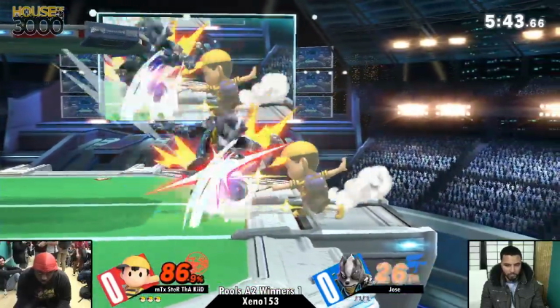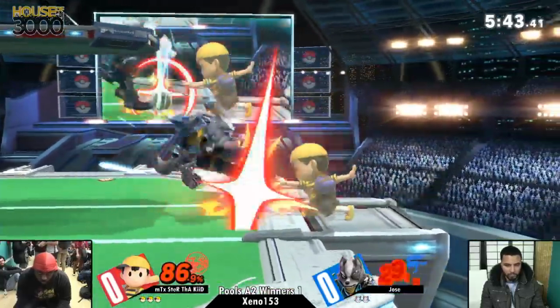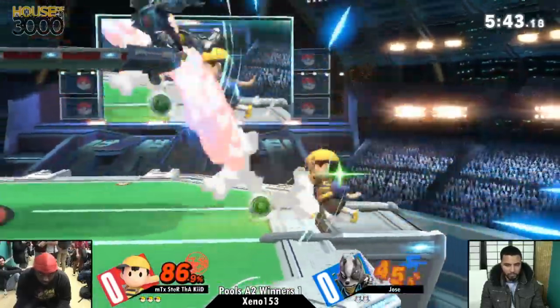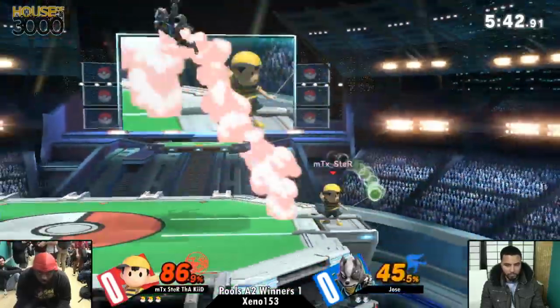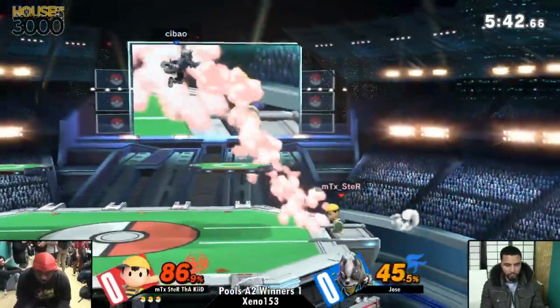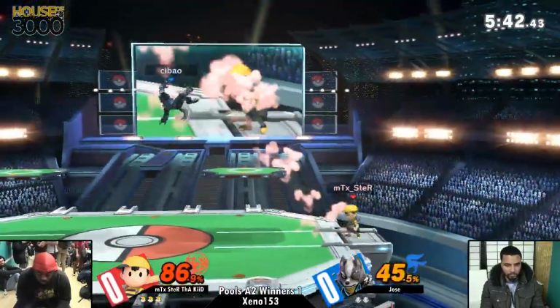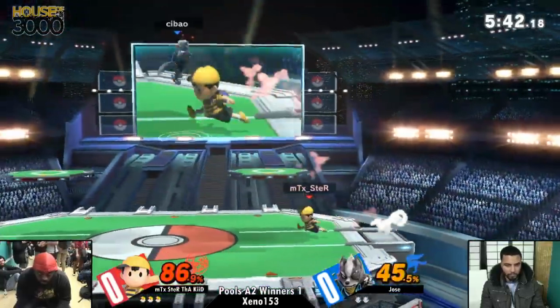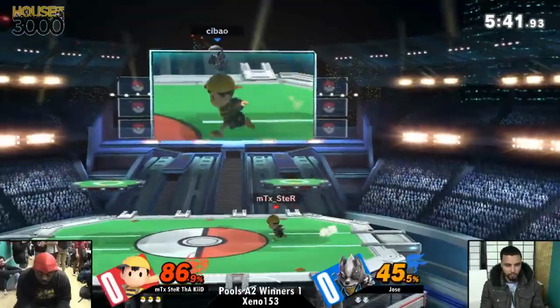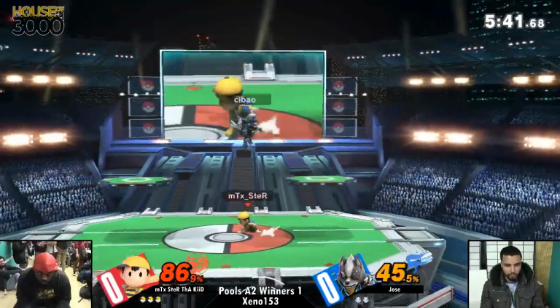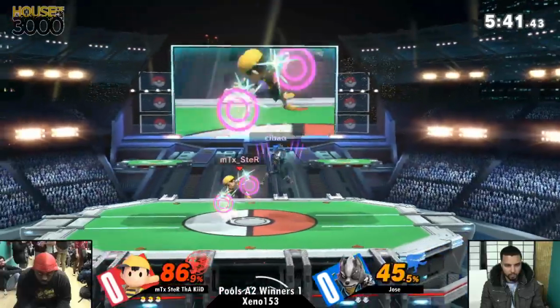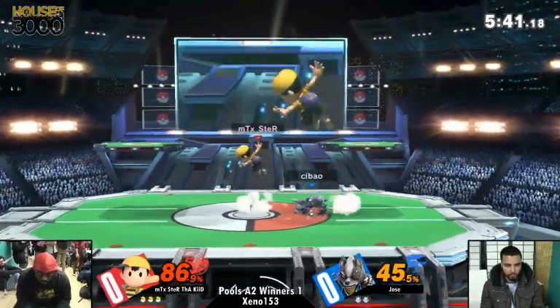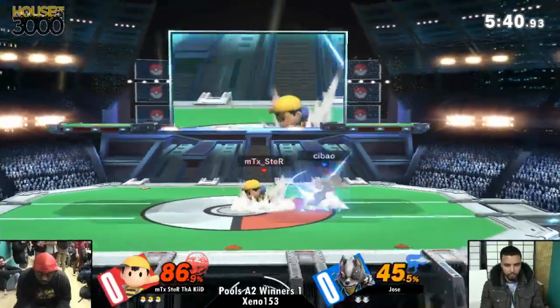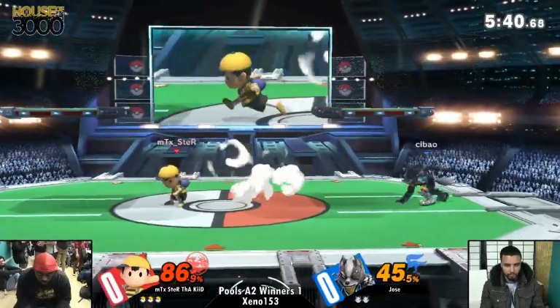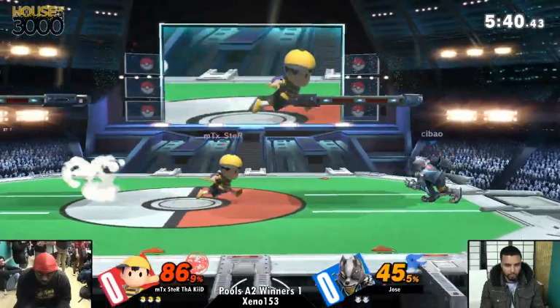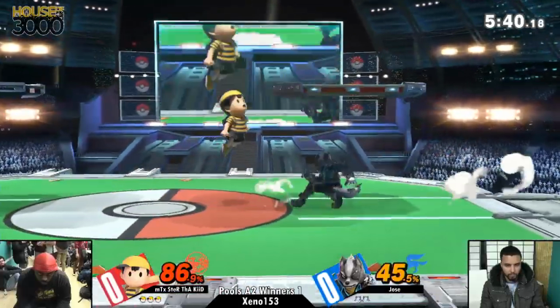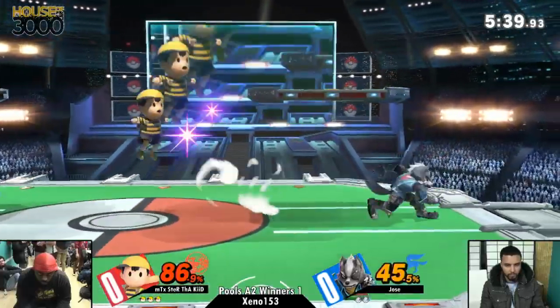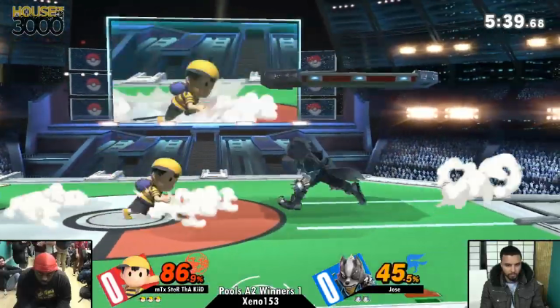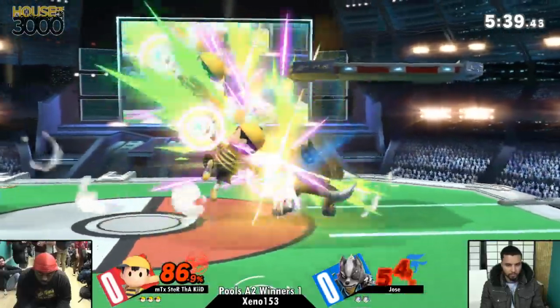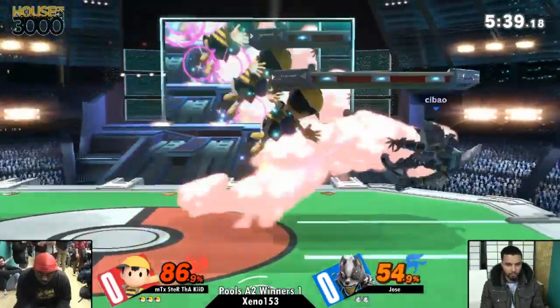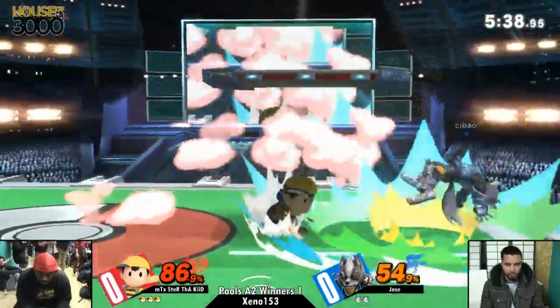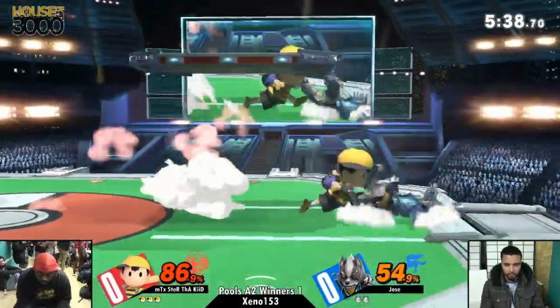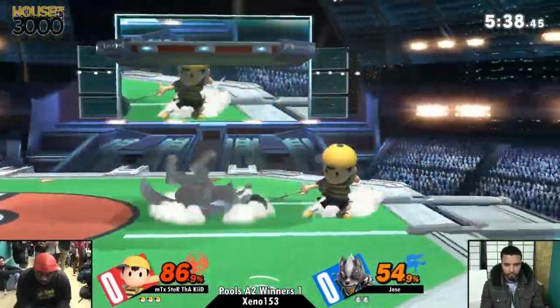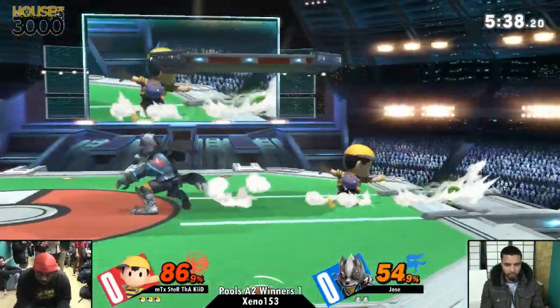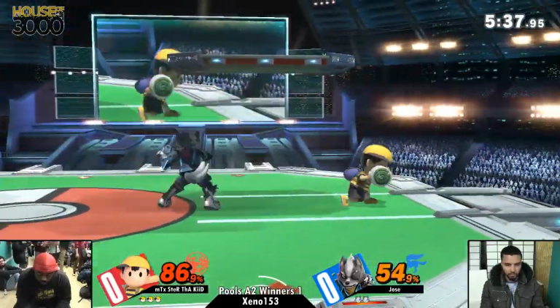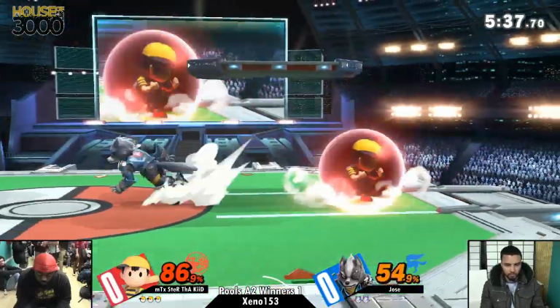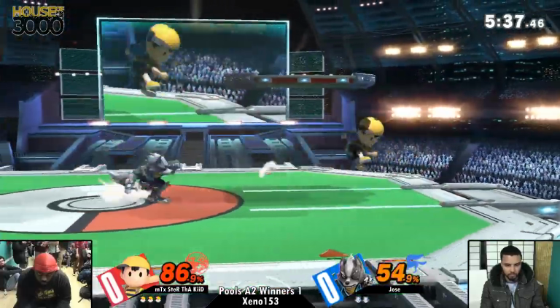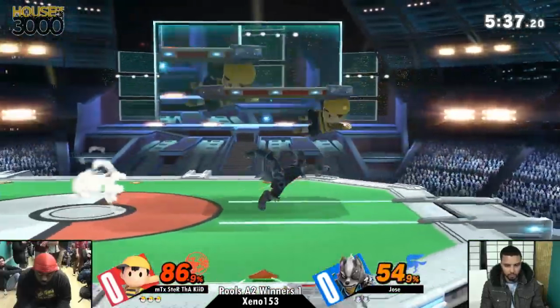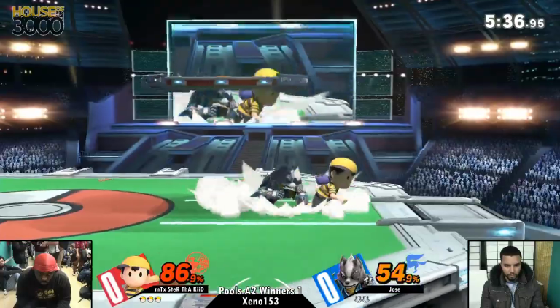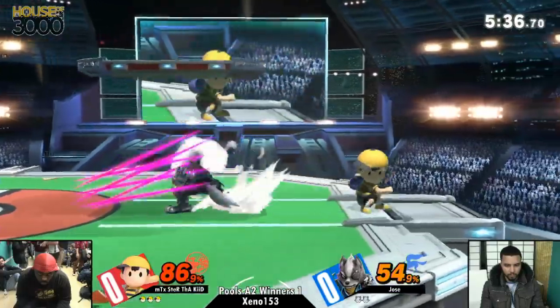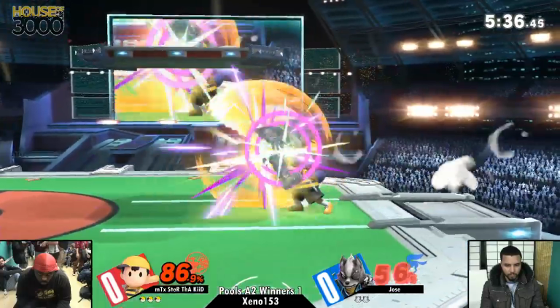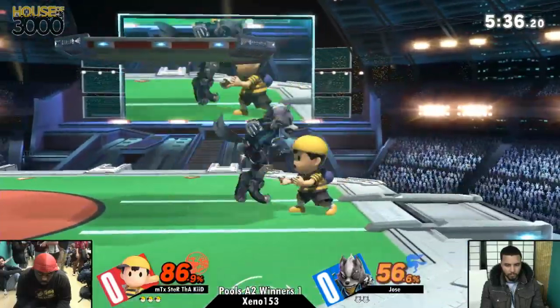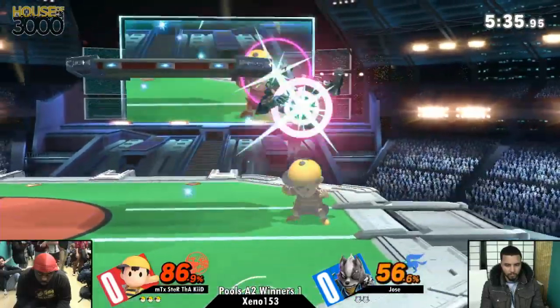Ness at low percent, if you get a short hop fair, you combo into double jump cancel, magnet, and then you get more. That was going to get a jab lock in there, but that's fine.